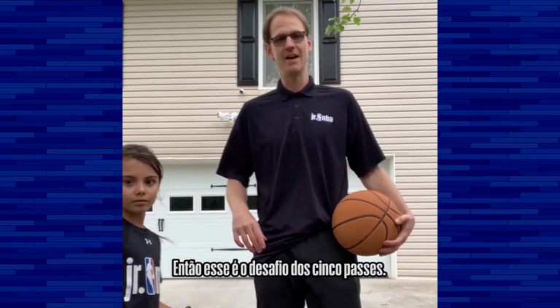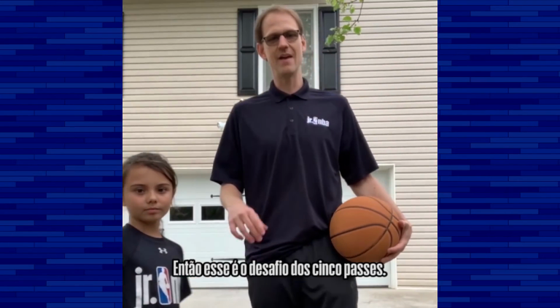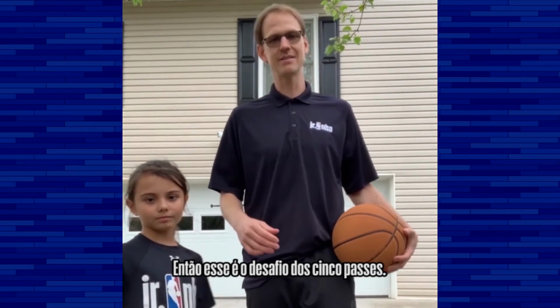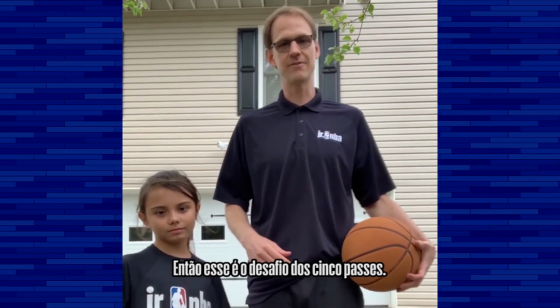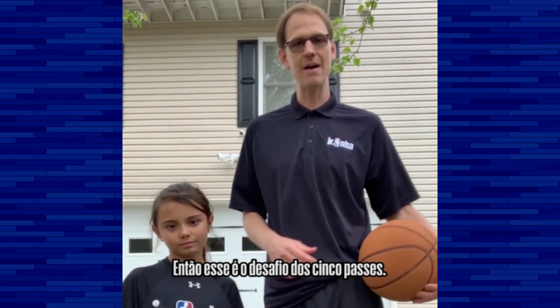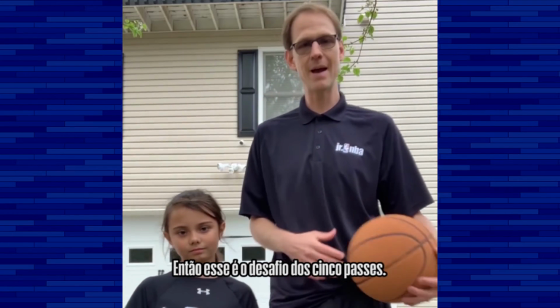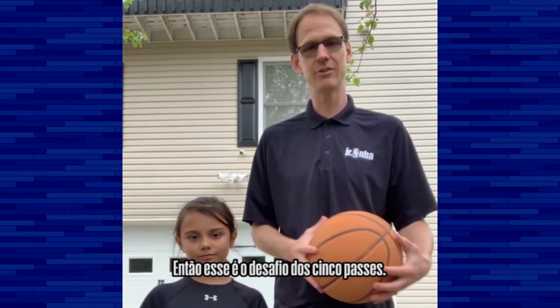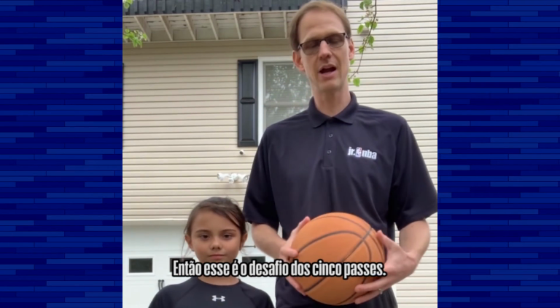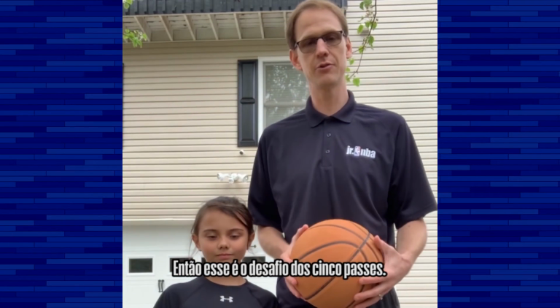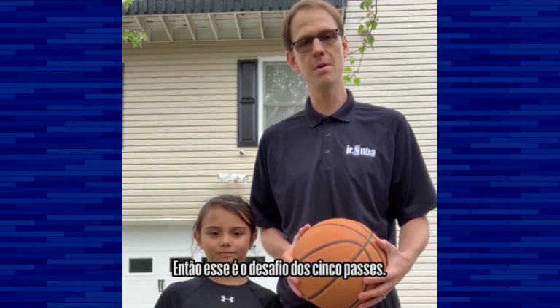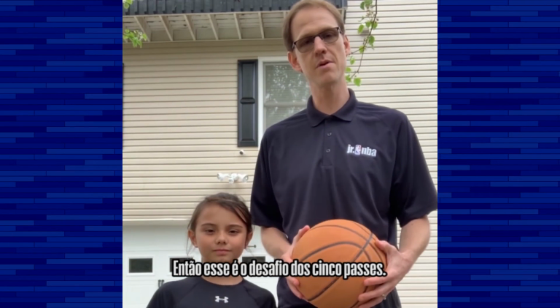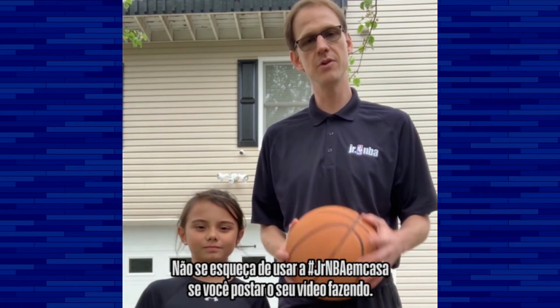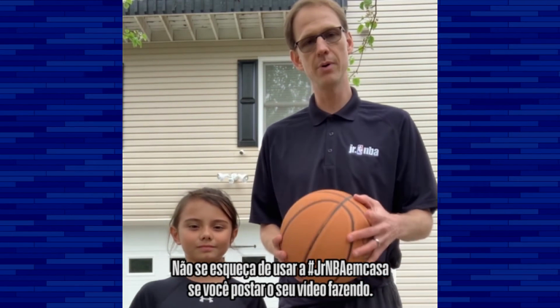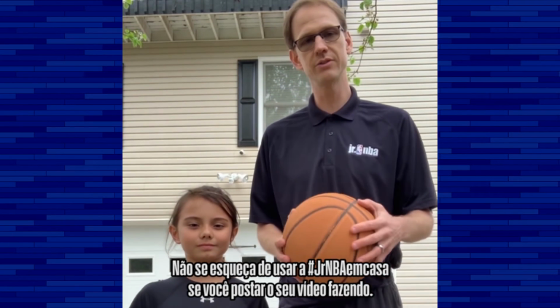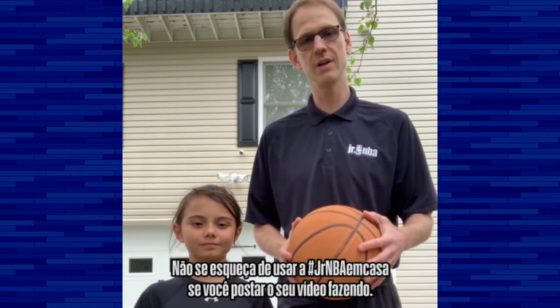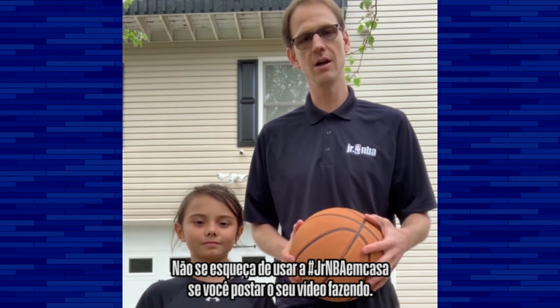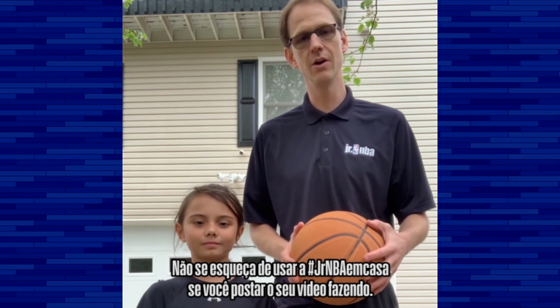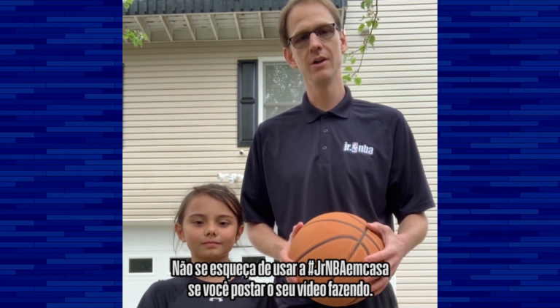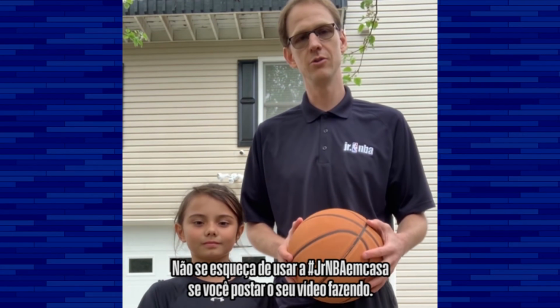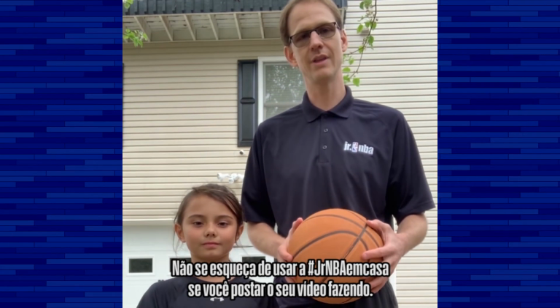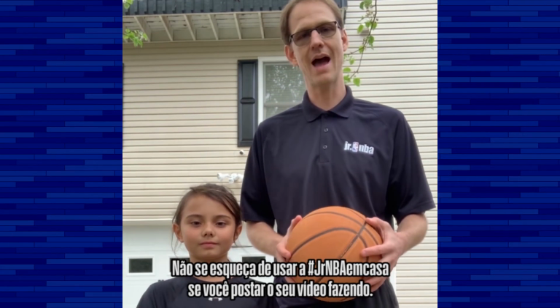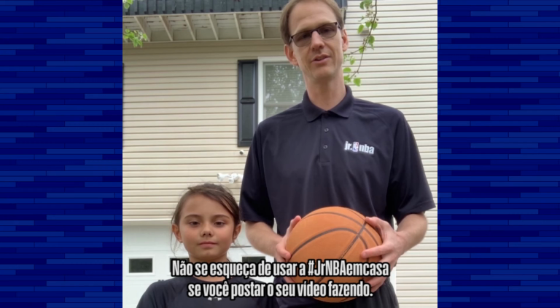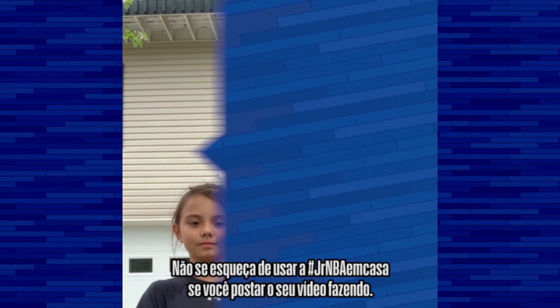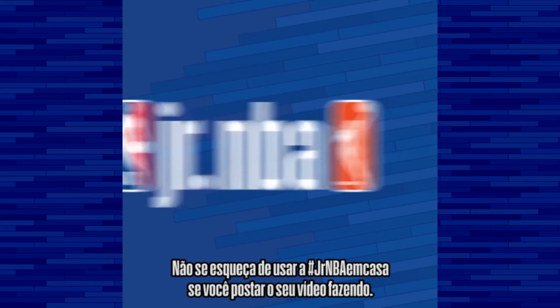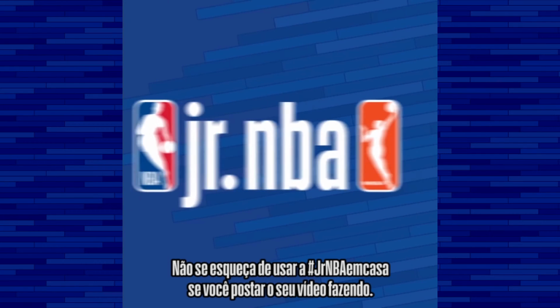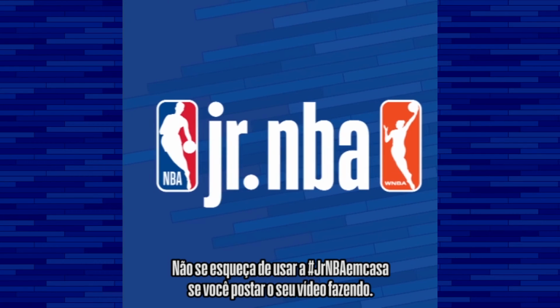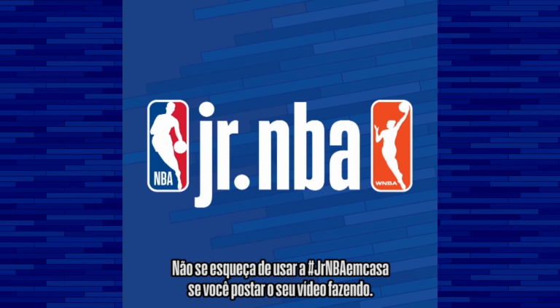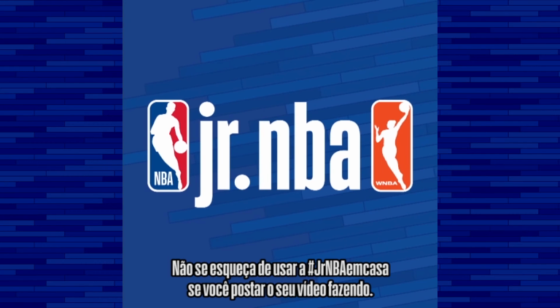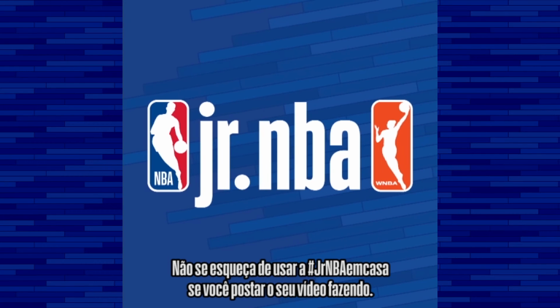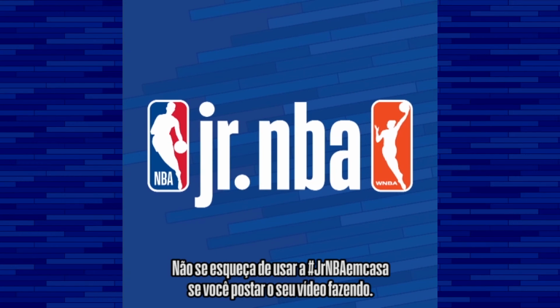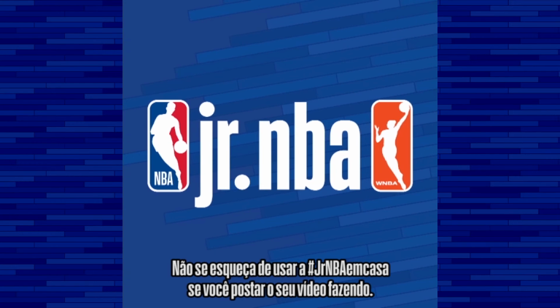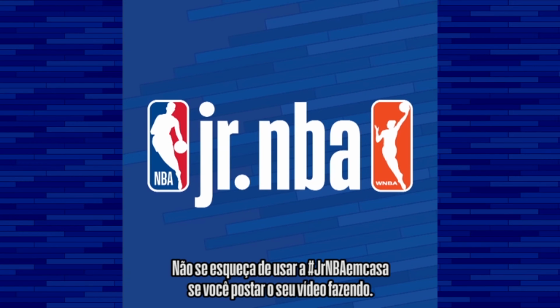And that's the five pass challenge. Remember, if you post a video, use the hashtag Junior NBA at home.